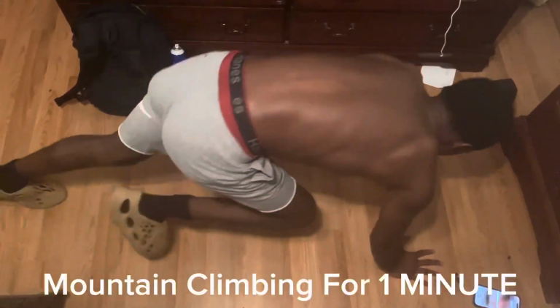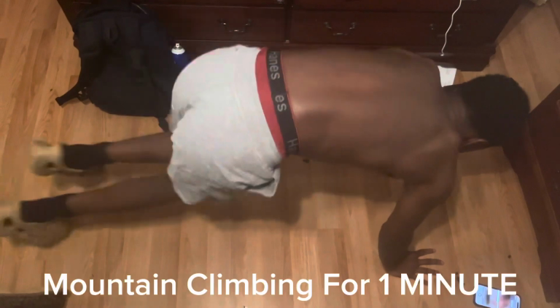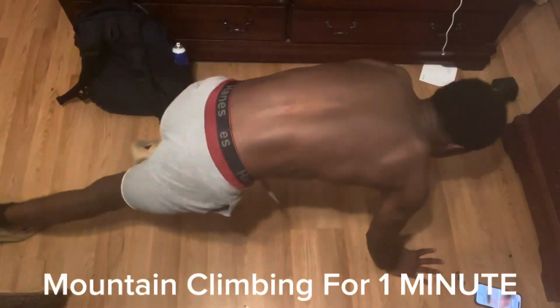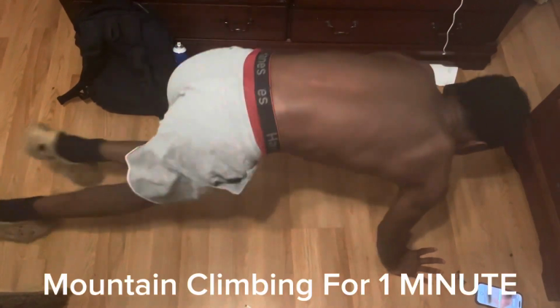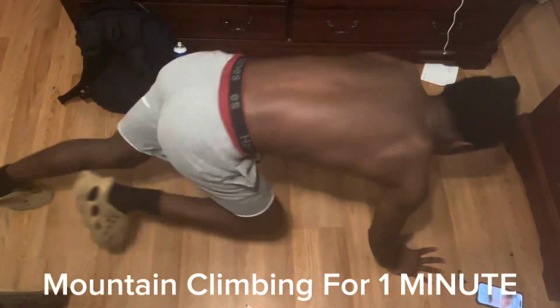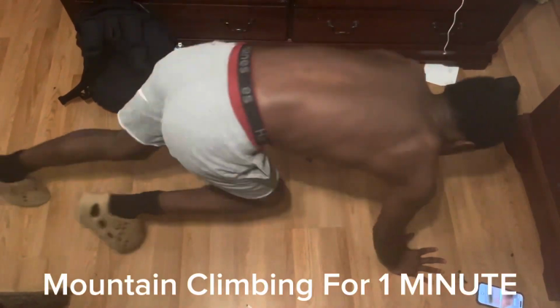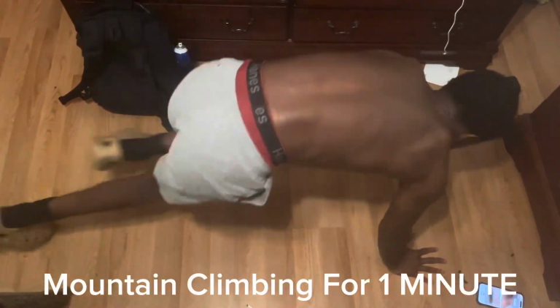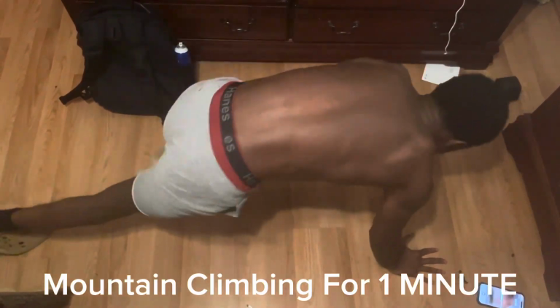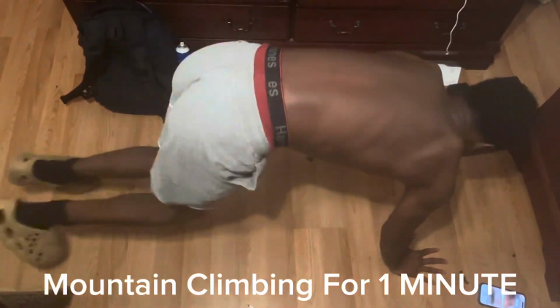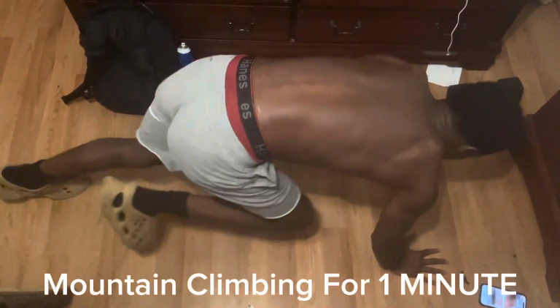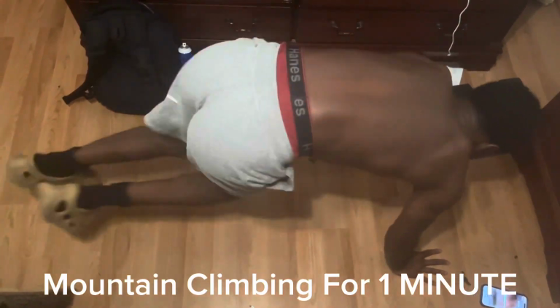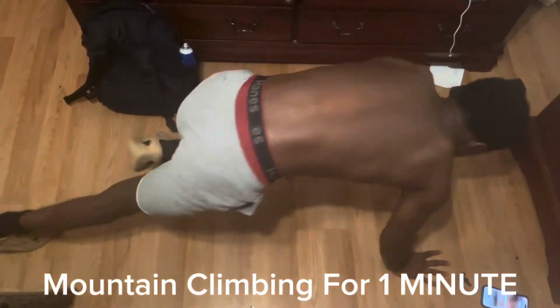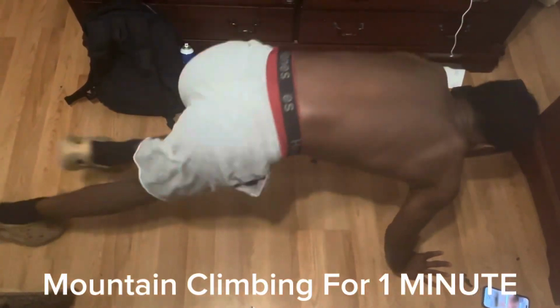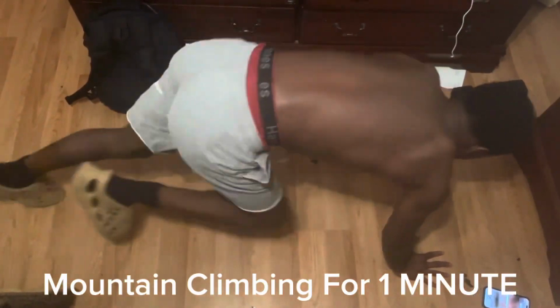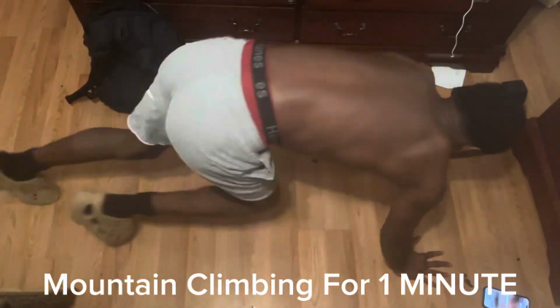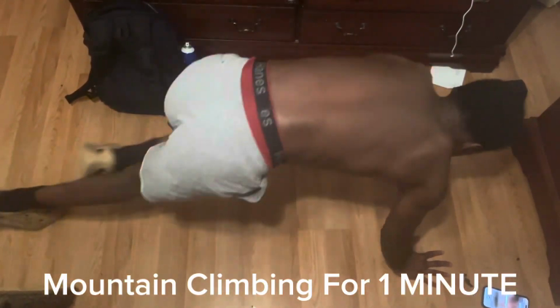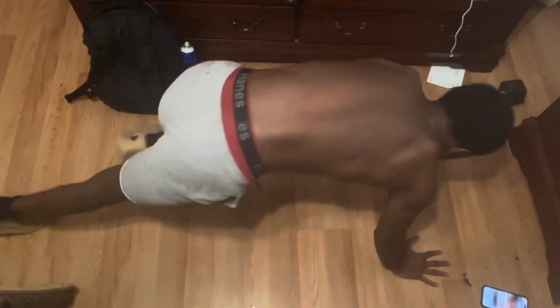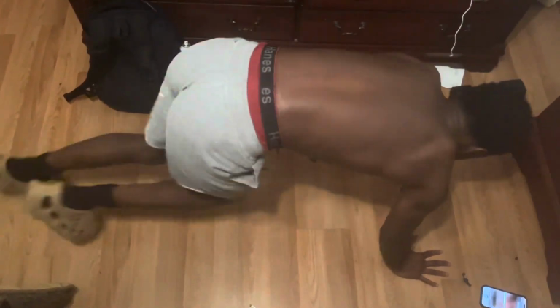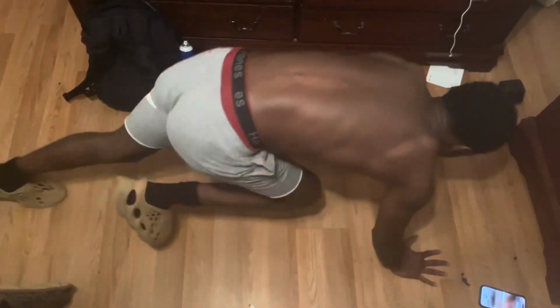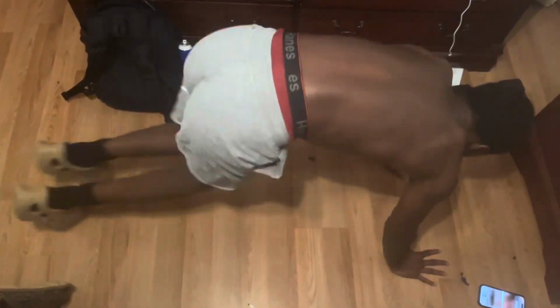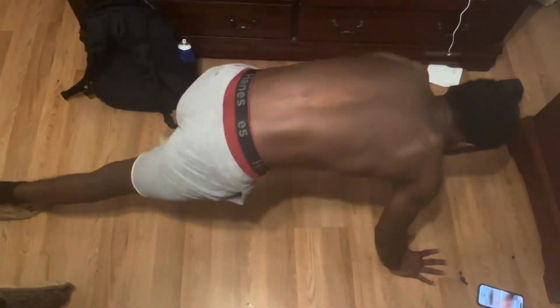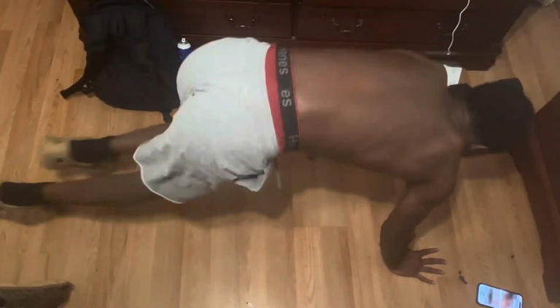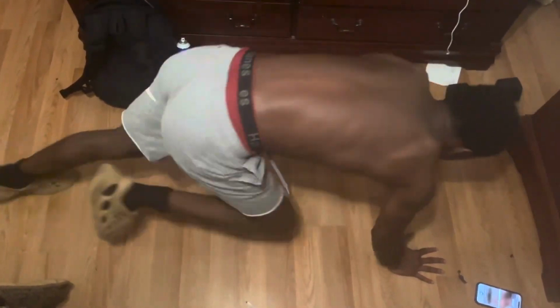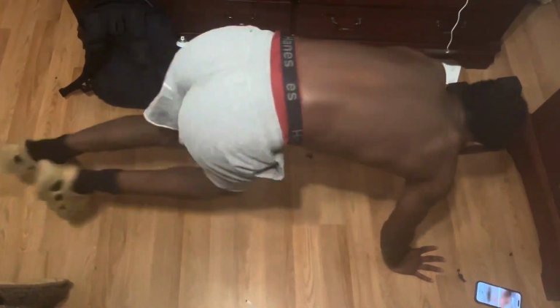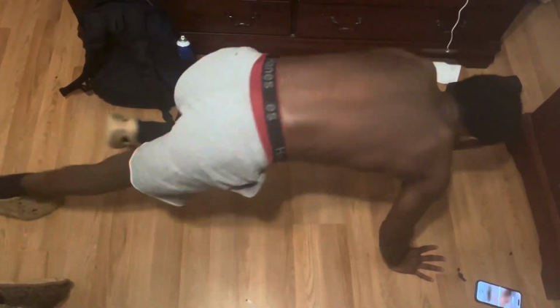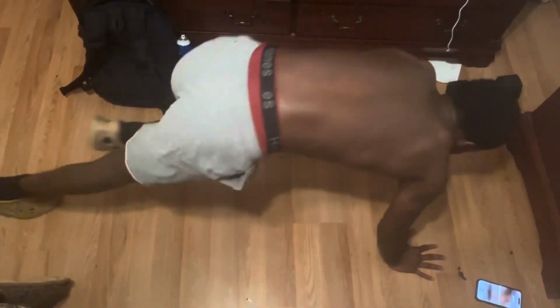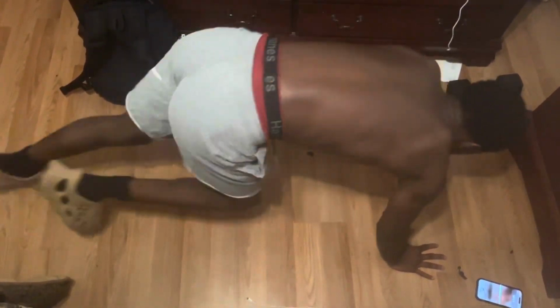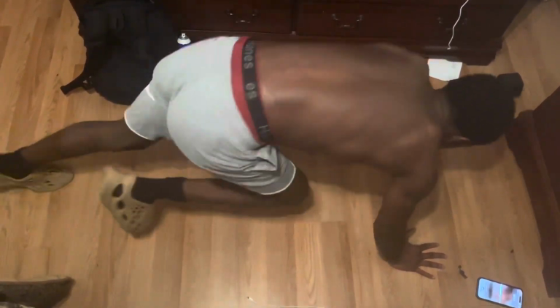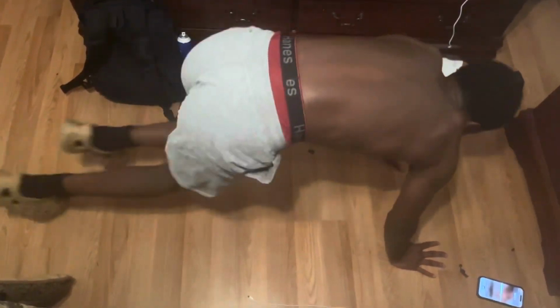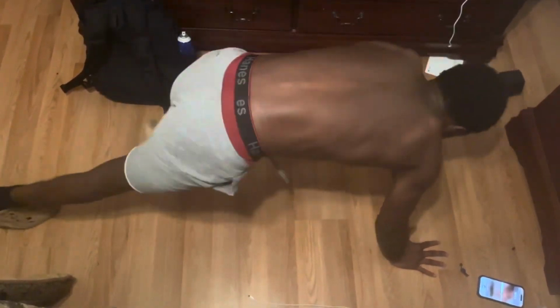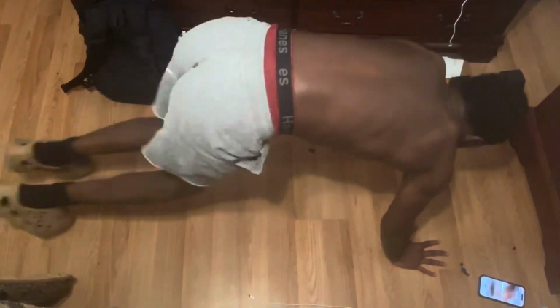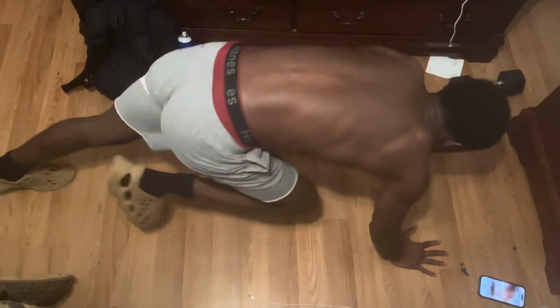This workout is called mountain climbing. You want to set your timer for a minute and get to it.